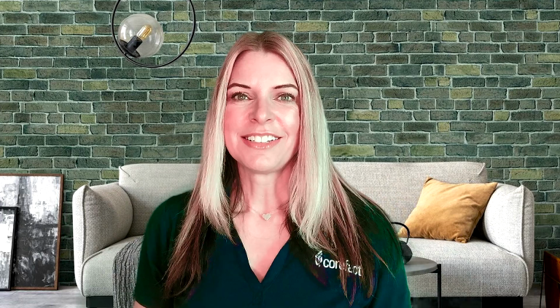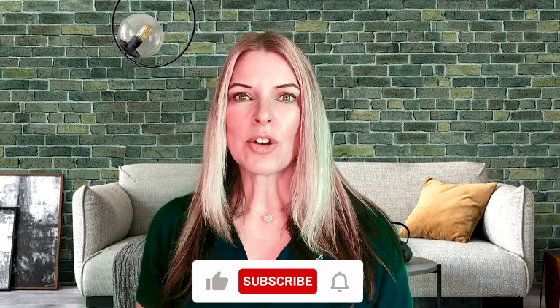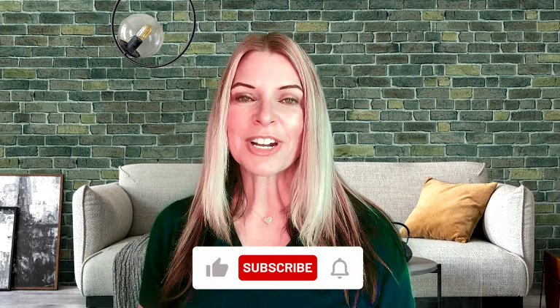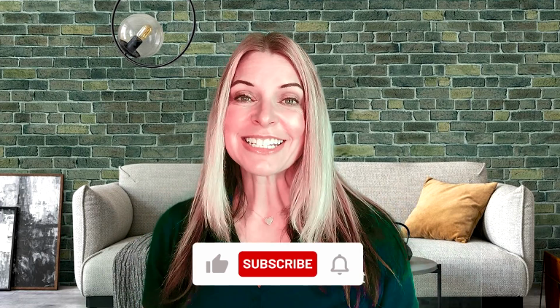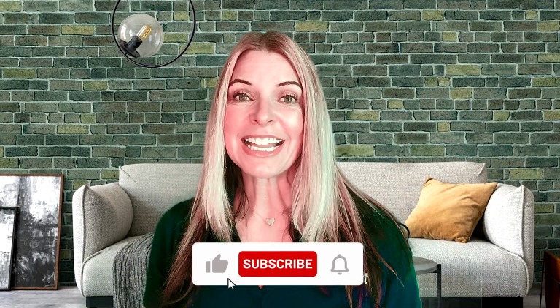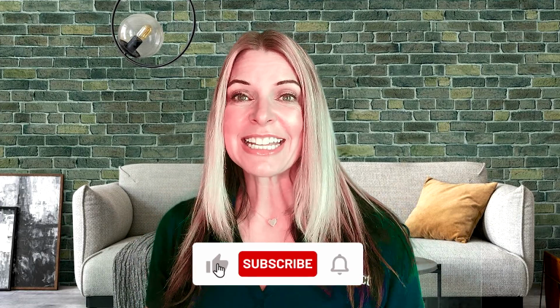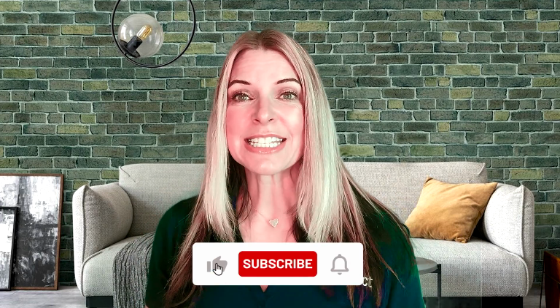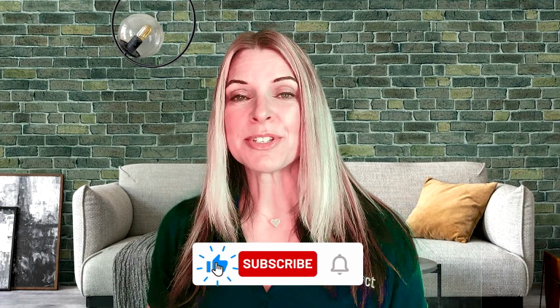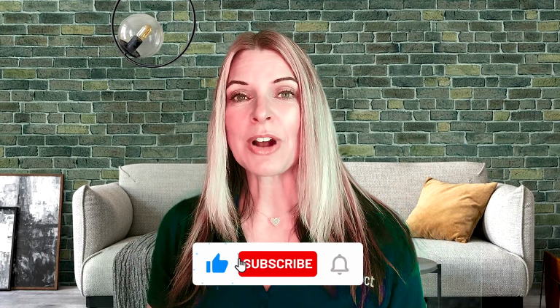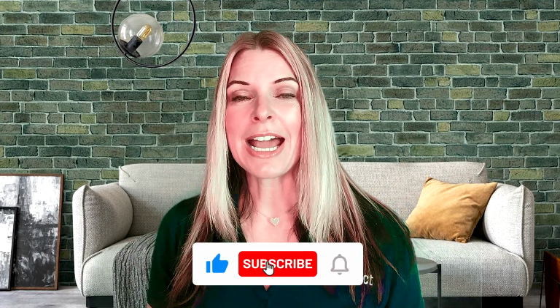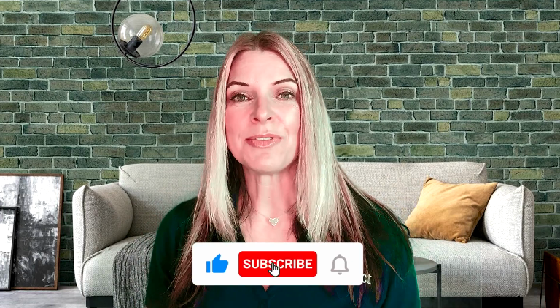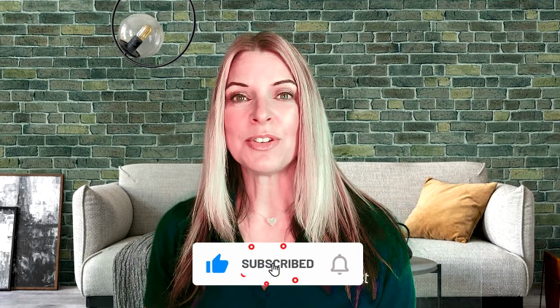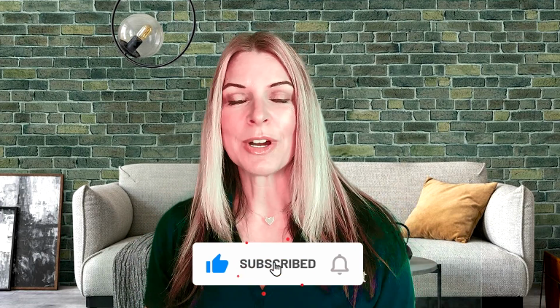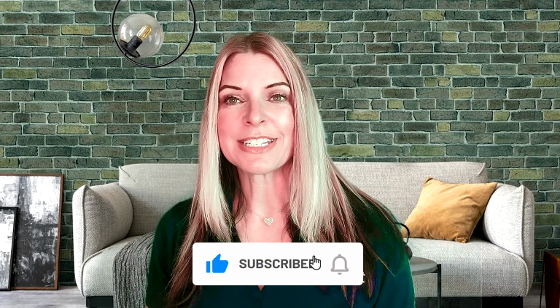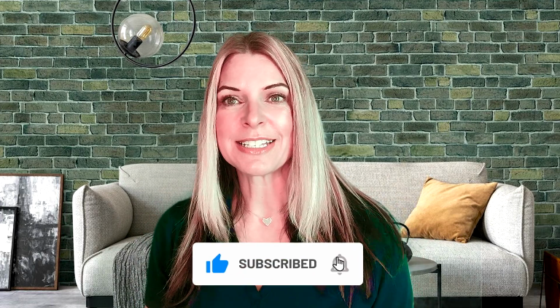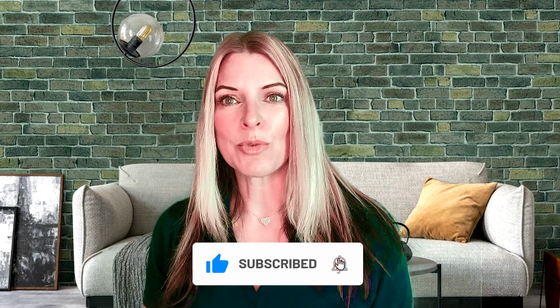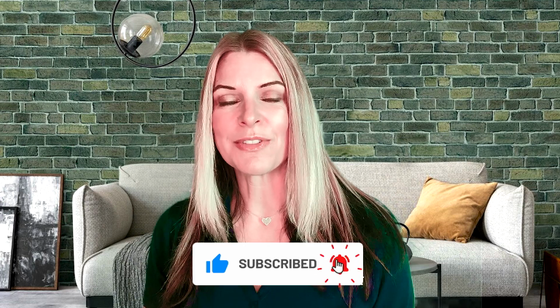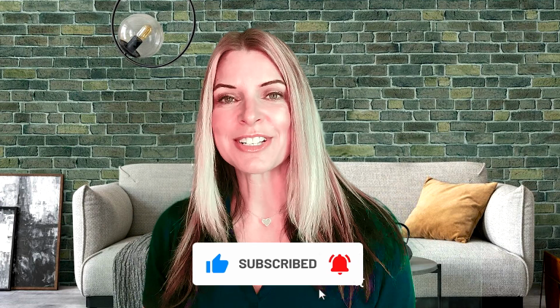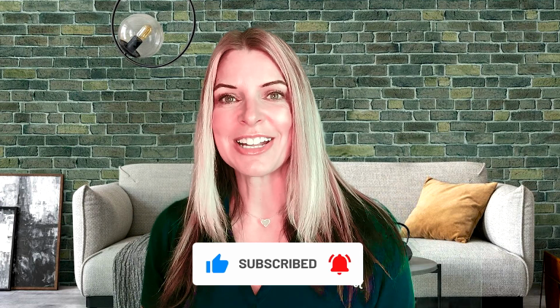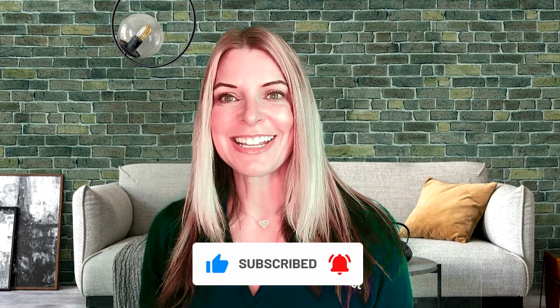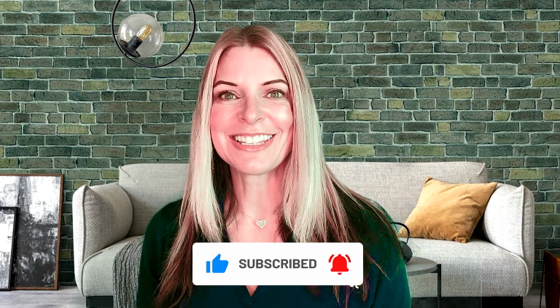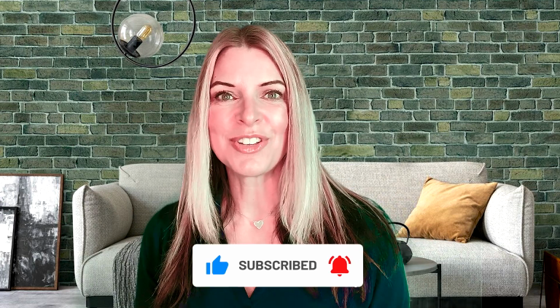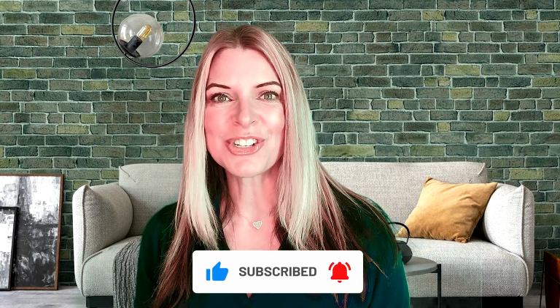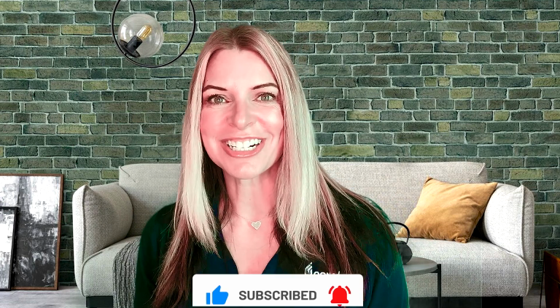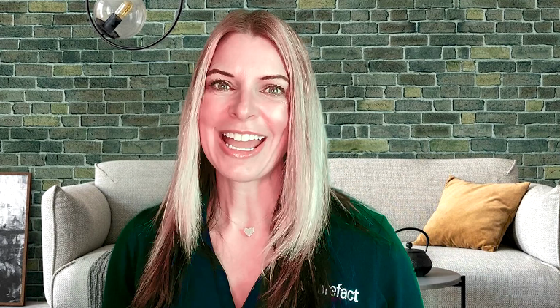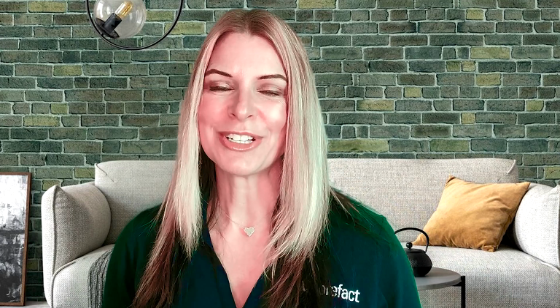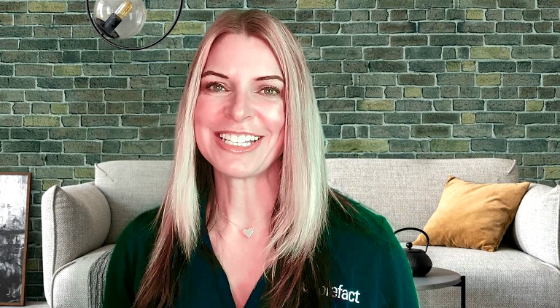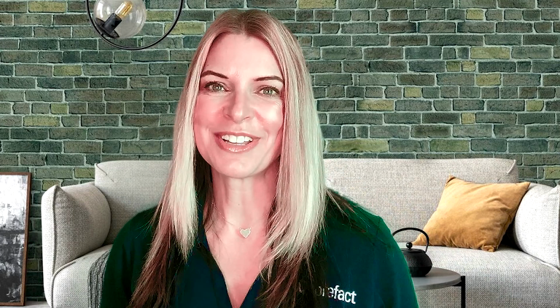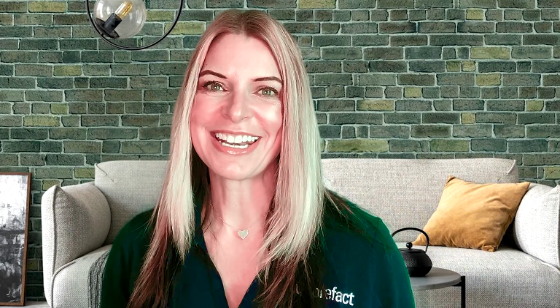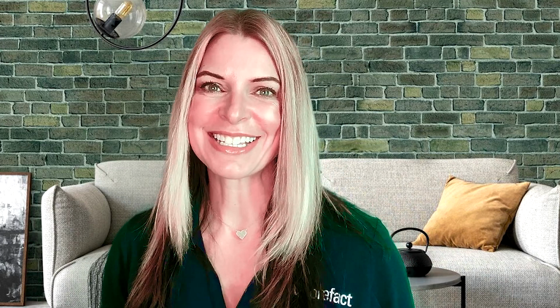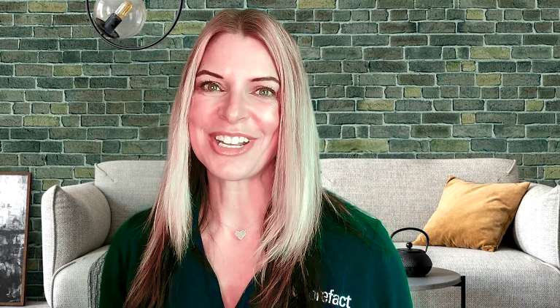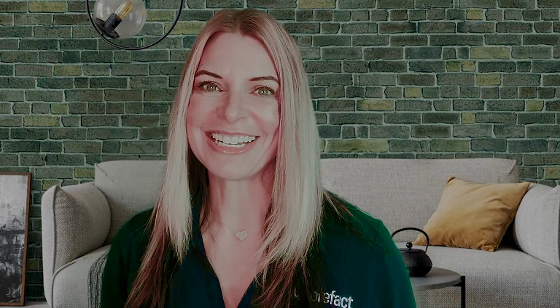Don't forget to like and subscribe if you want to see more of this content in the future. And we'll see you in the next video.